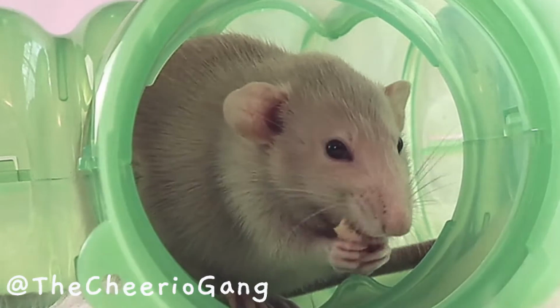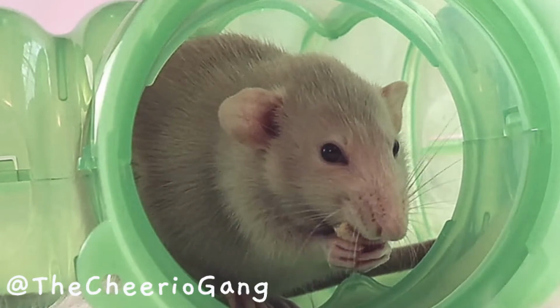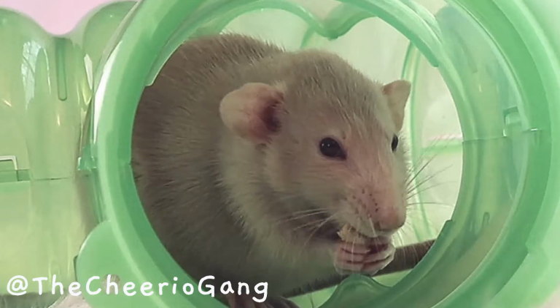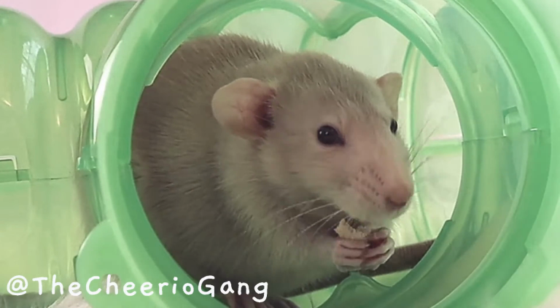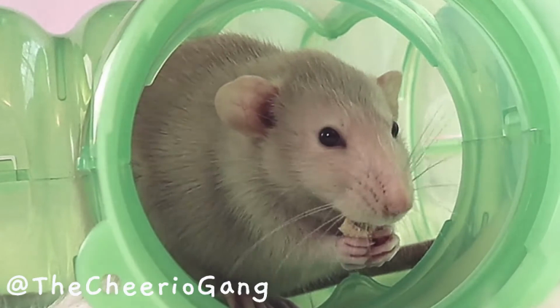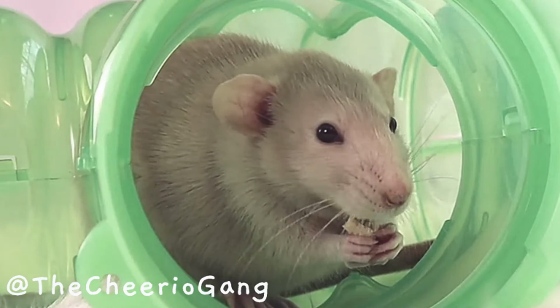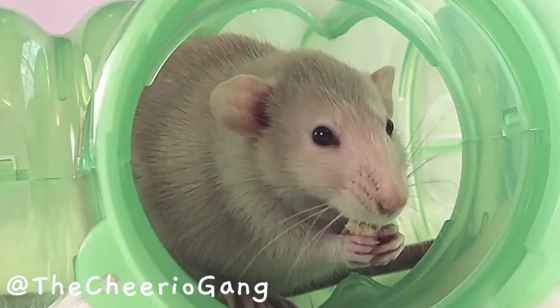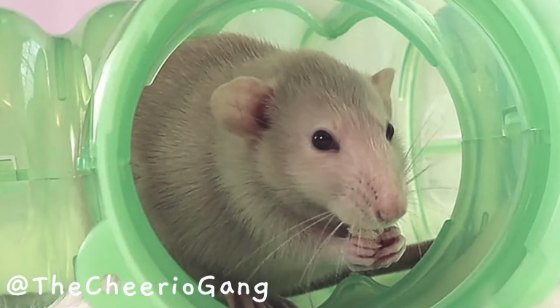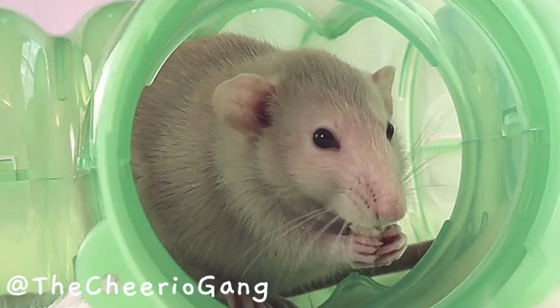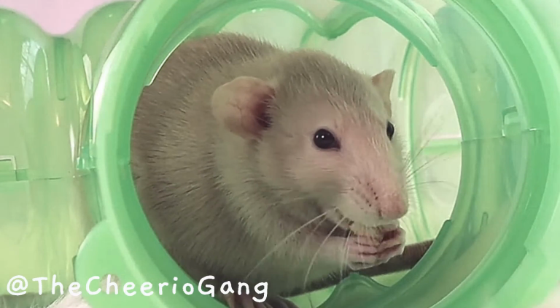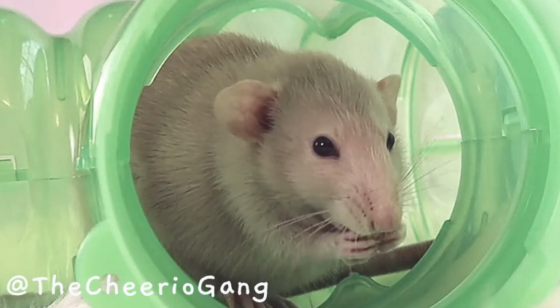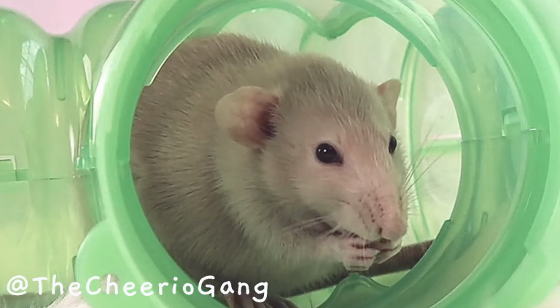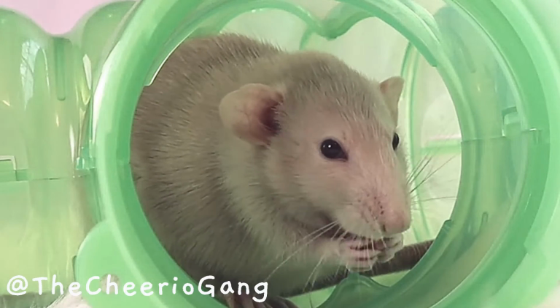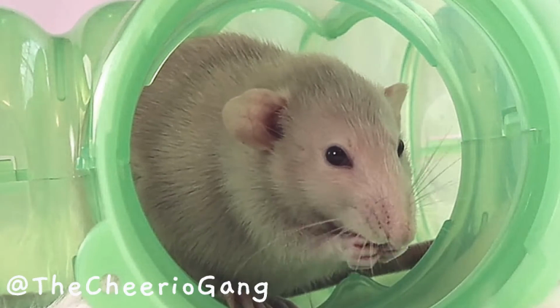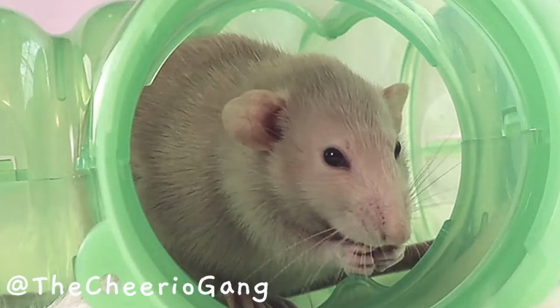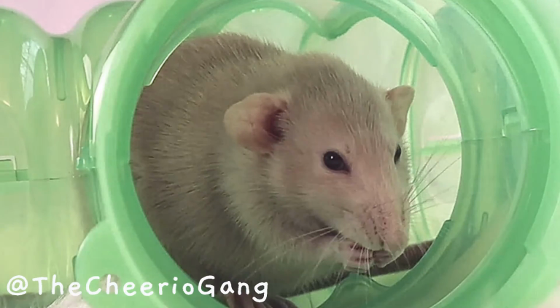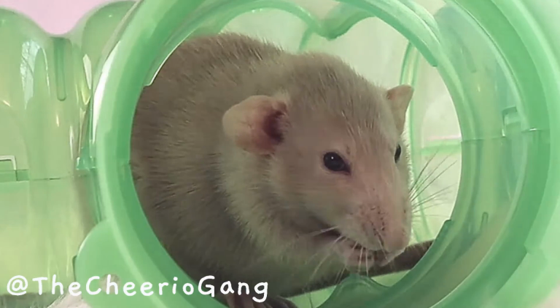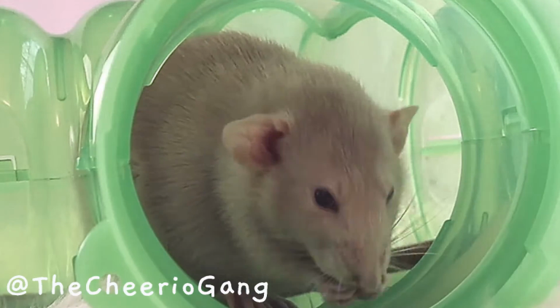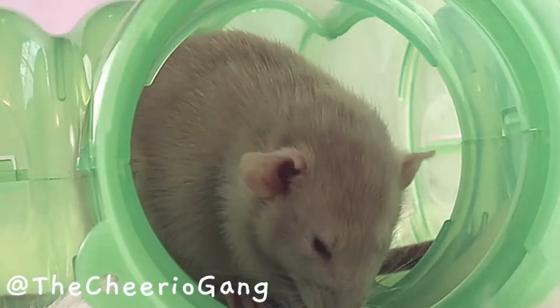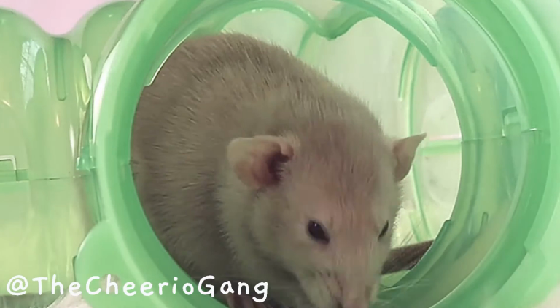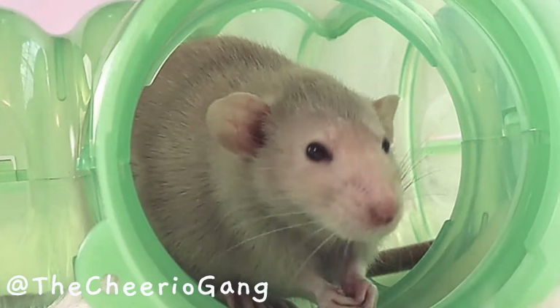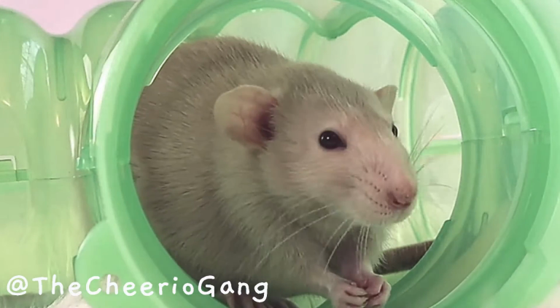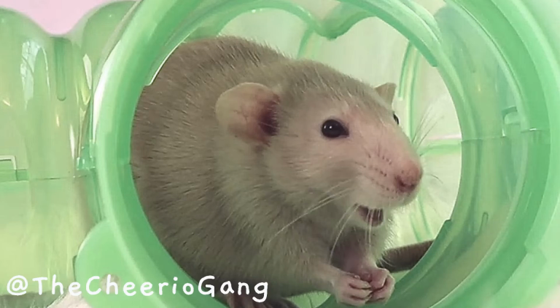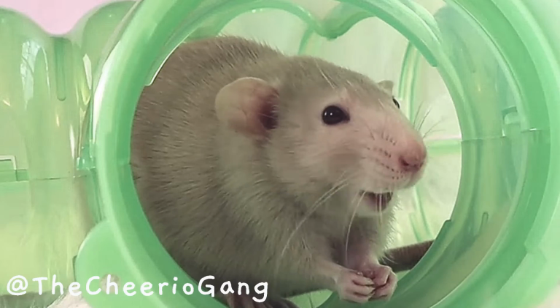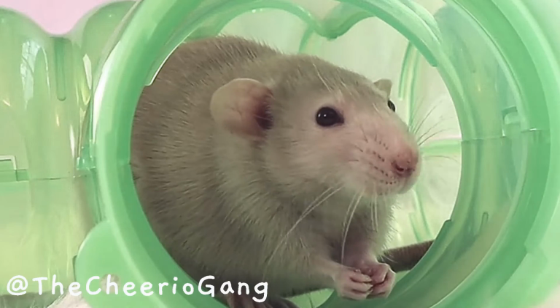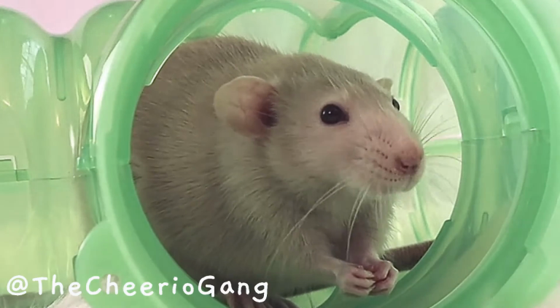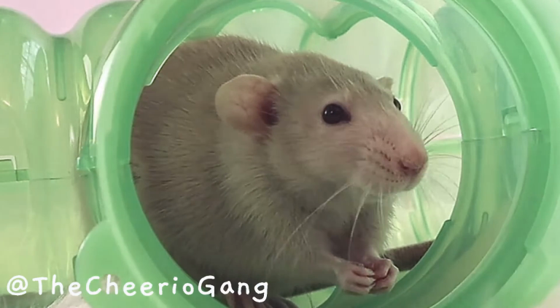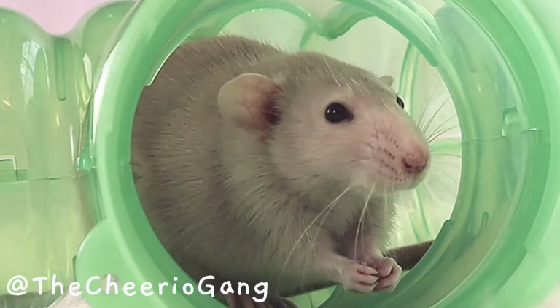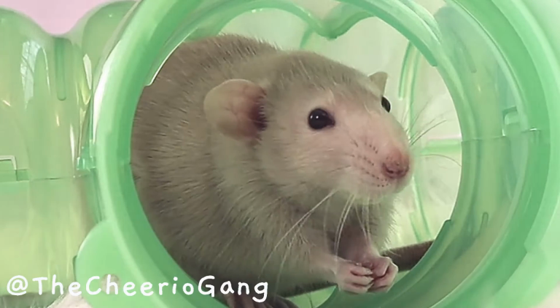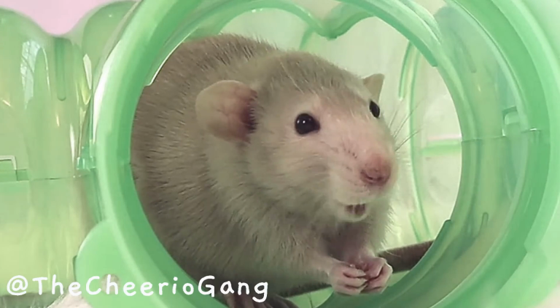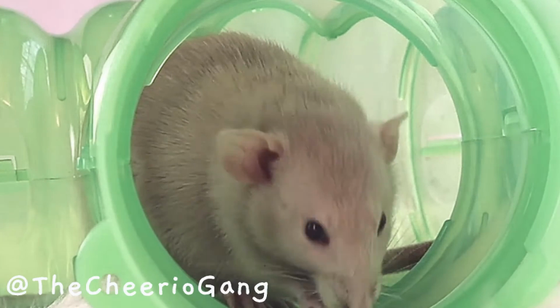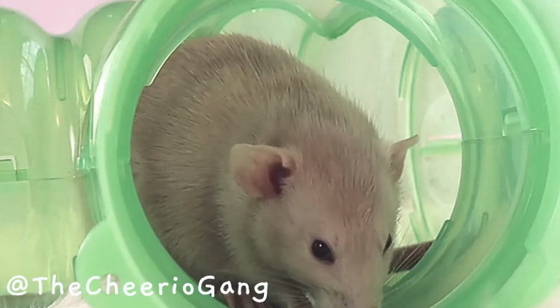So whenever you see a beige rat, now you know that it's really just a black rat with ruby eyes.